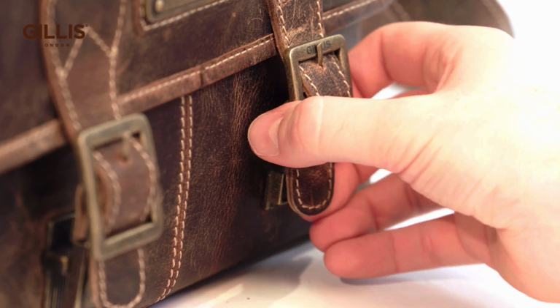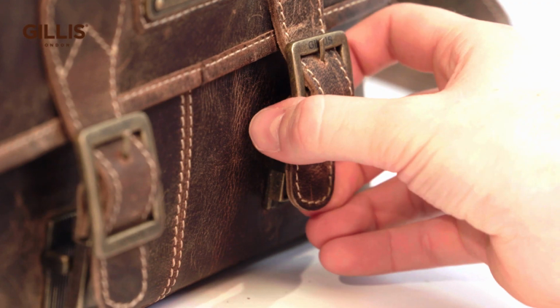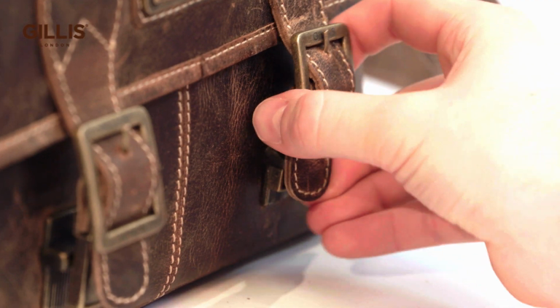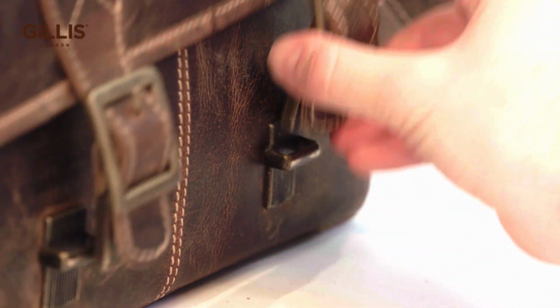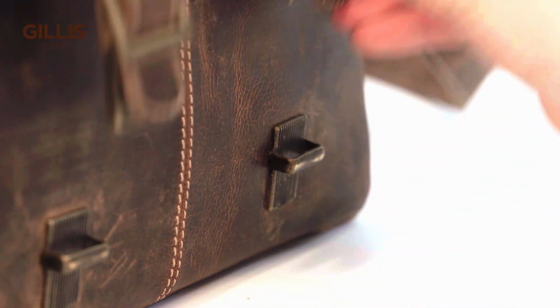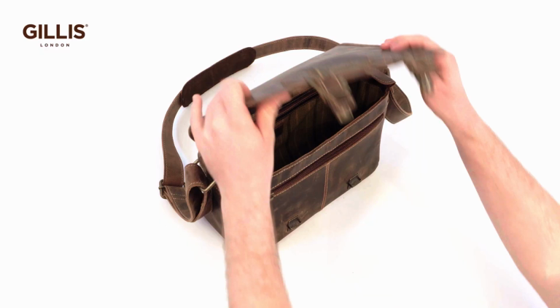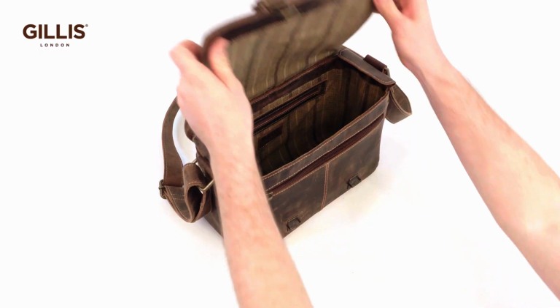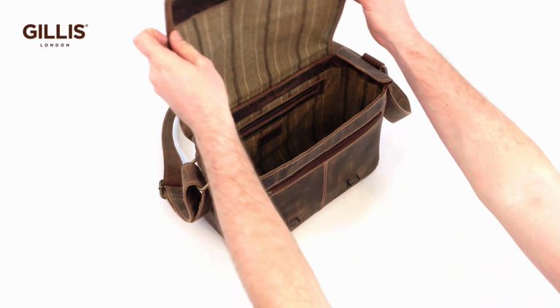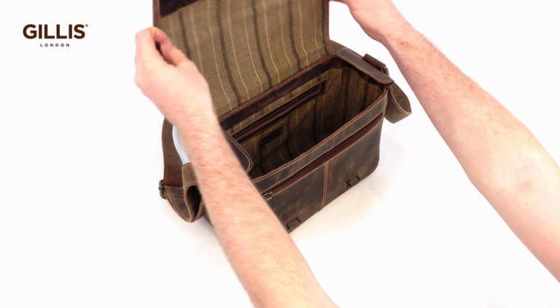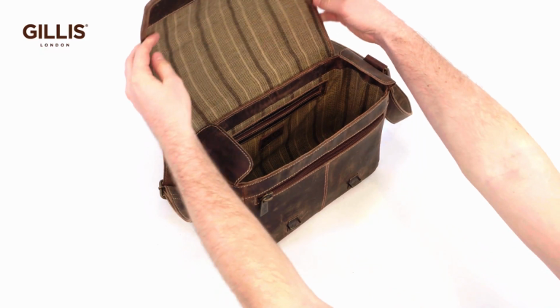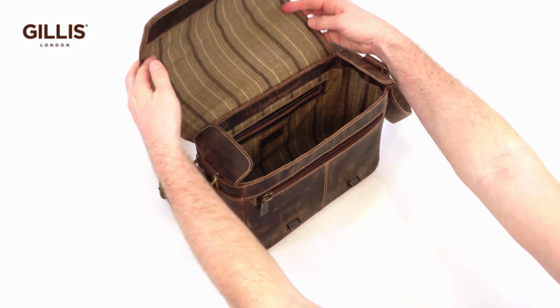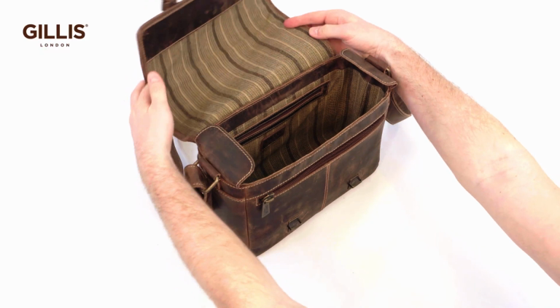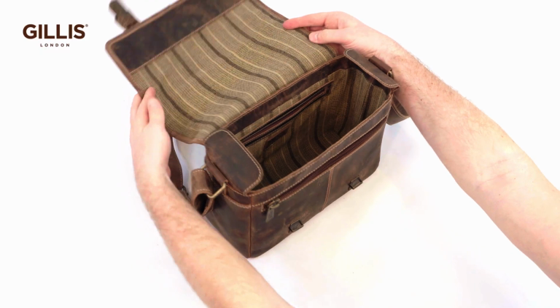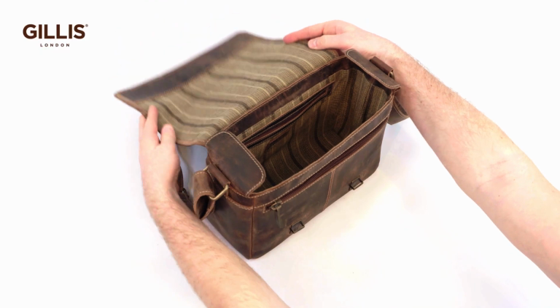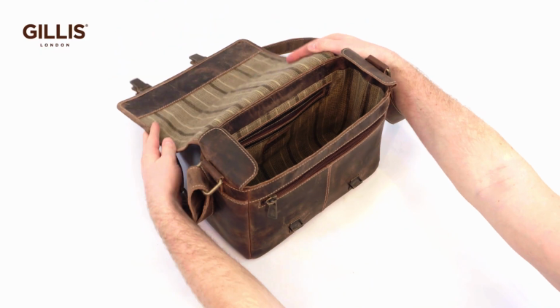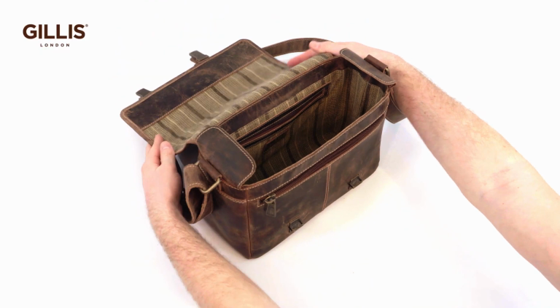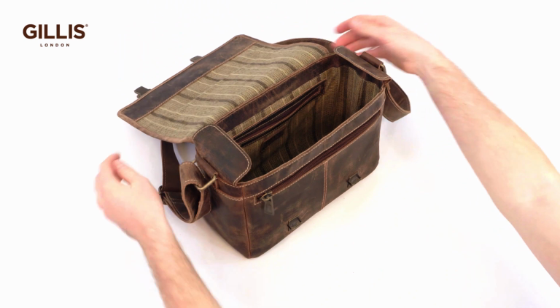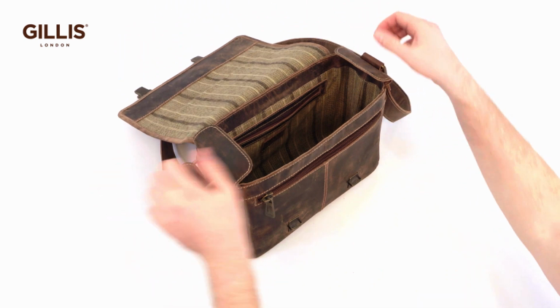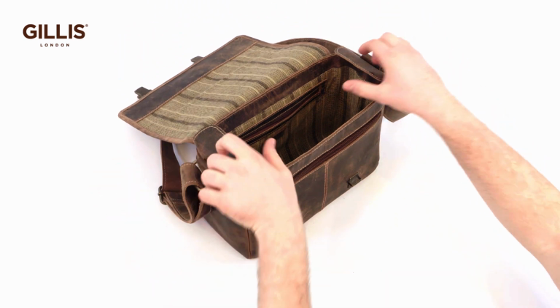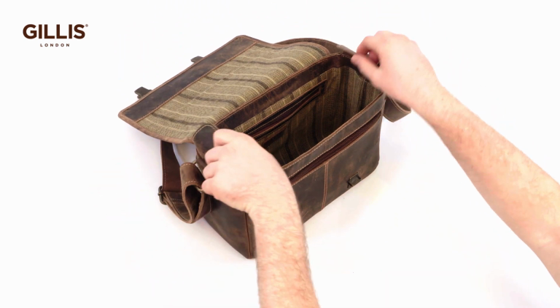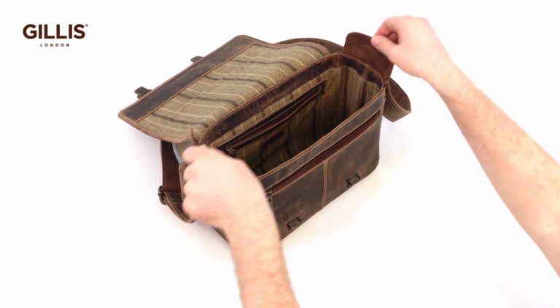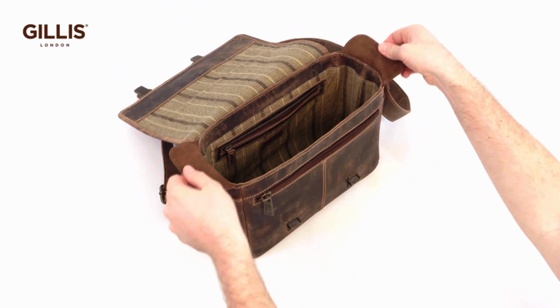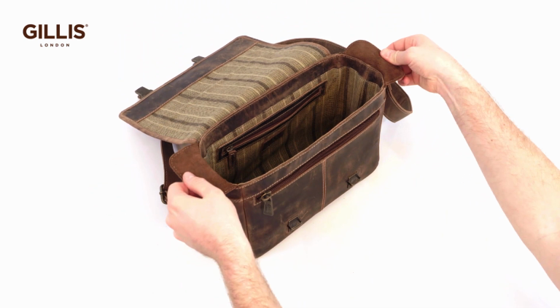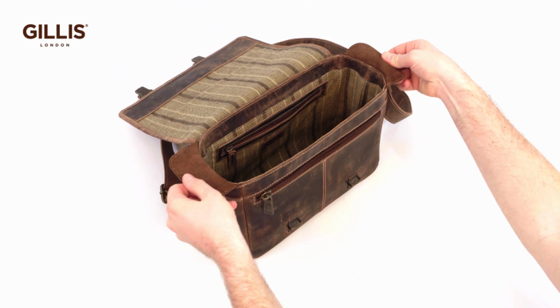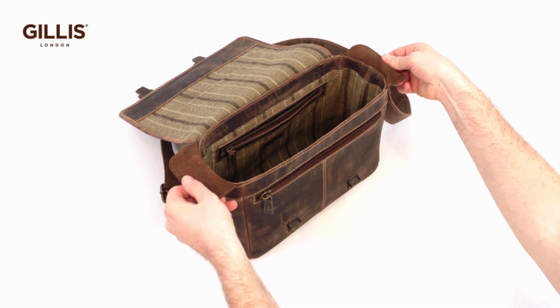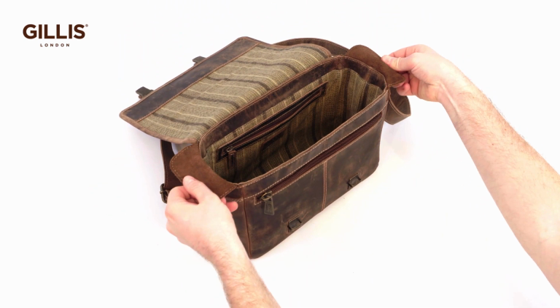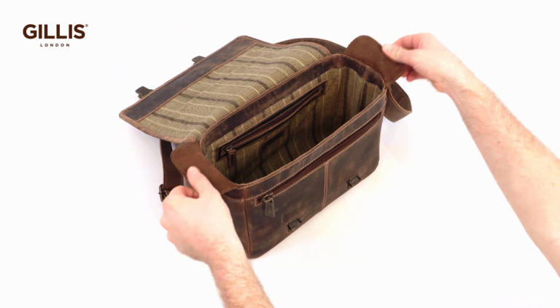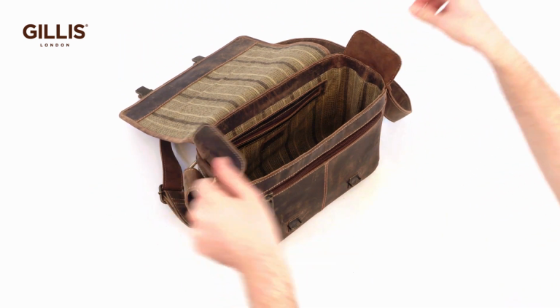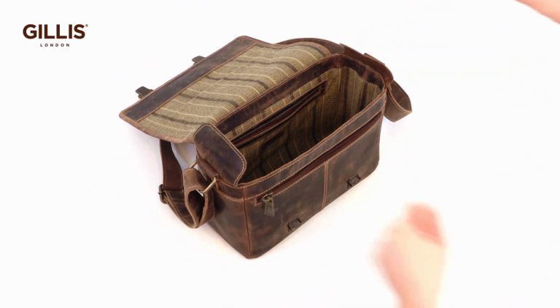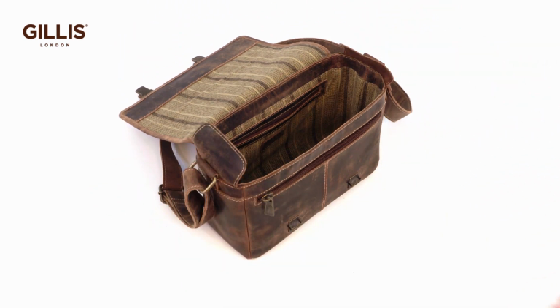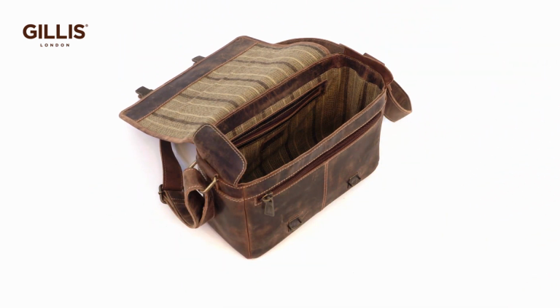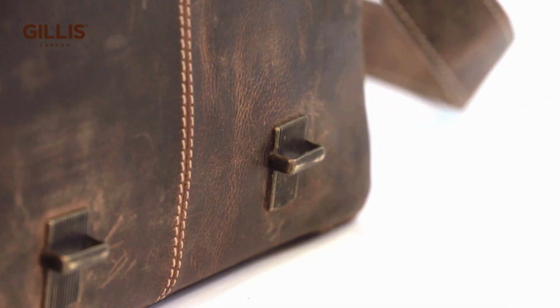Sliding locks under the two front buckles on the flap allow for easy access to the interior.